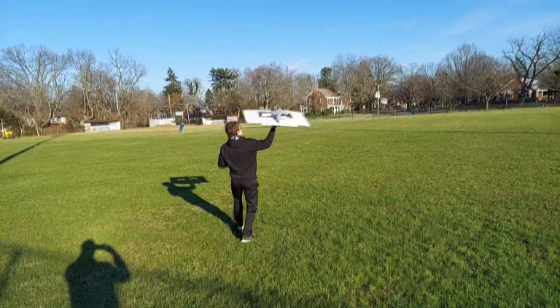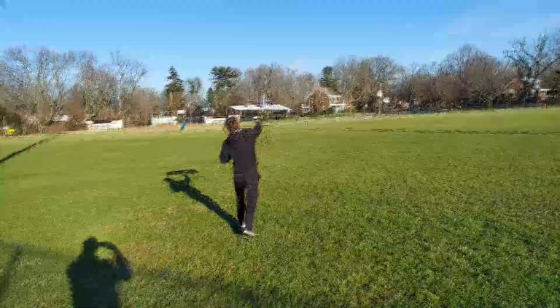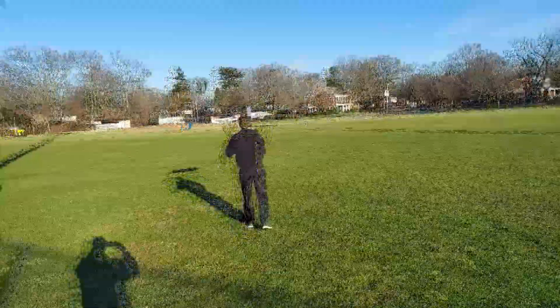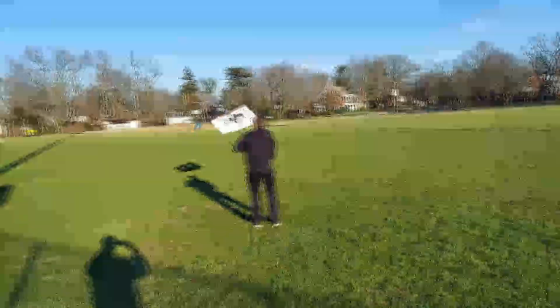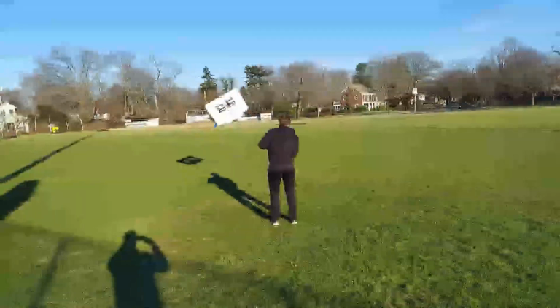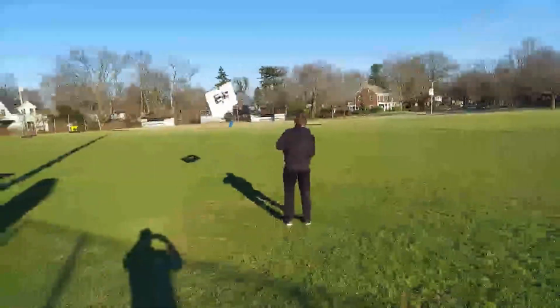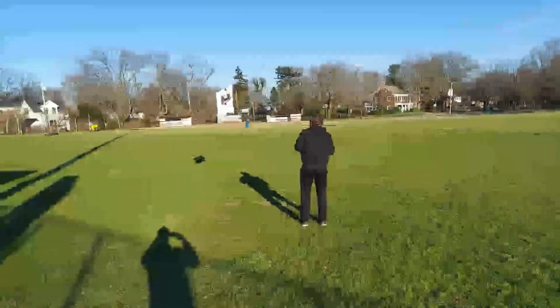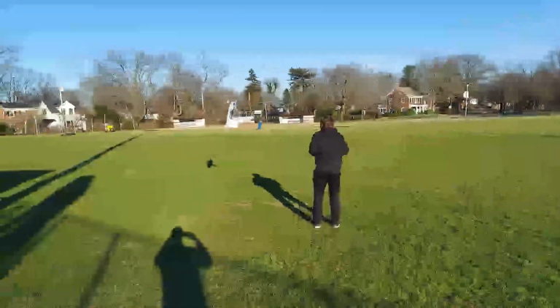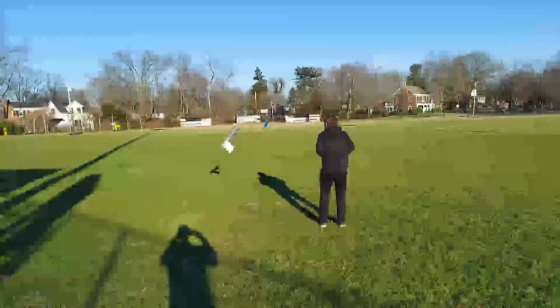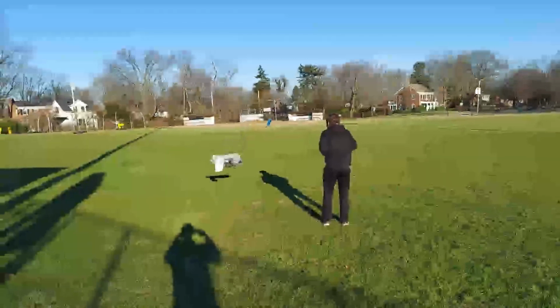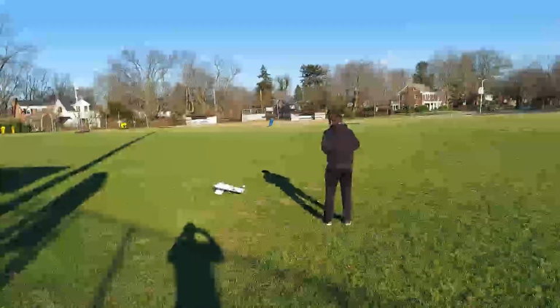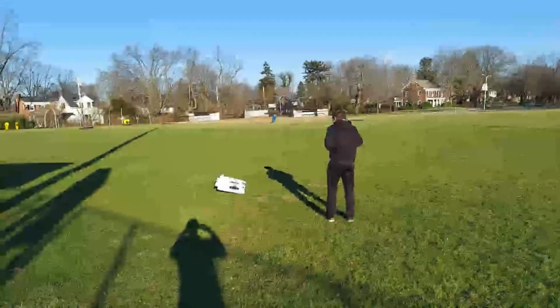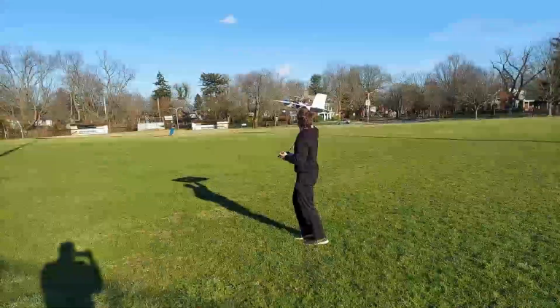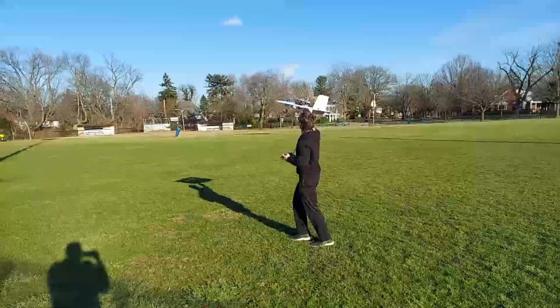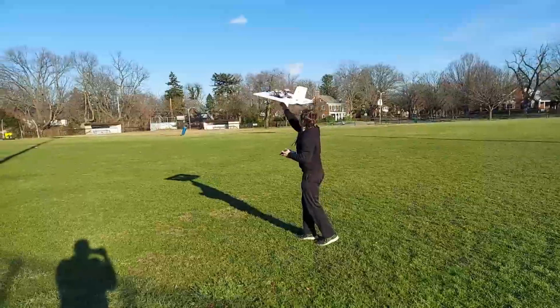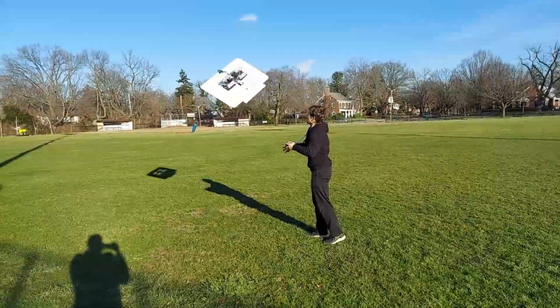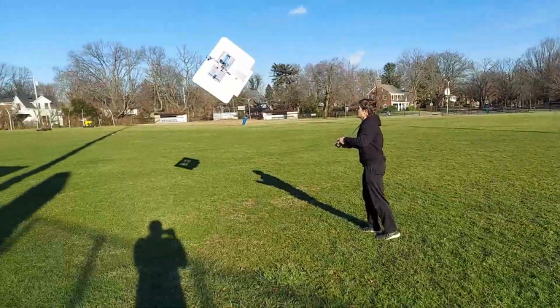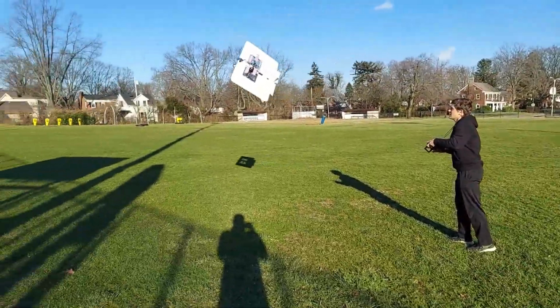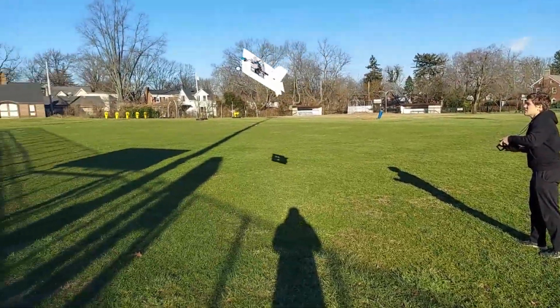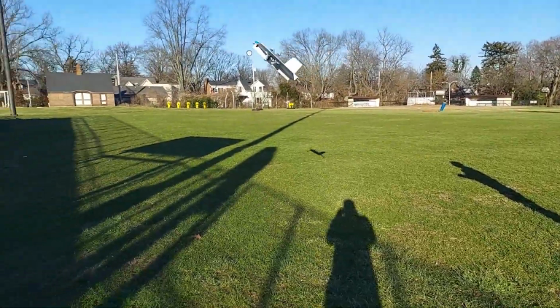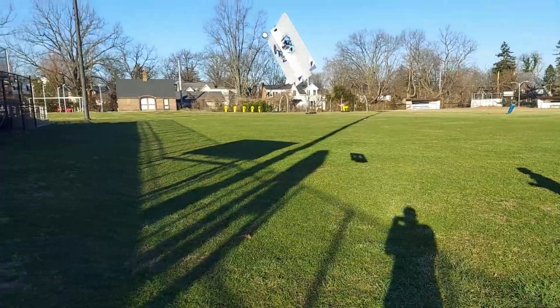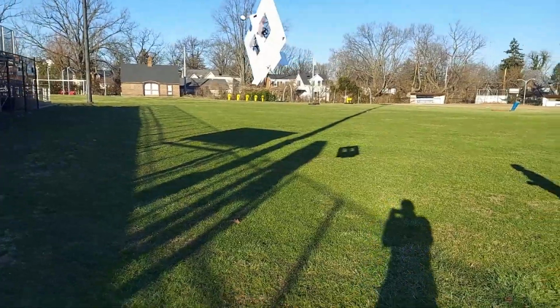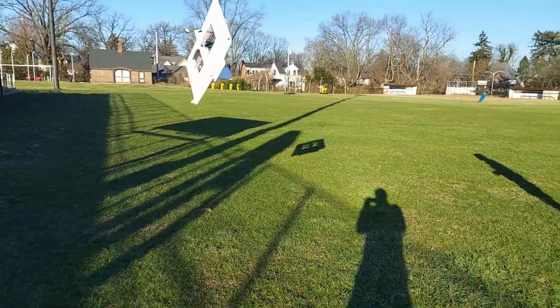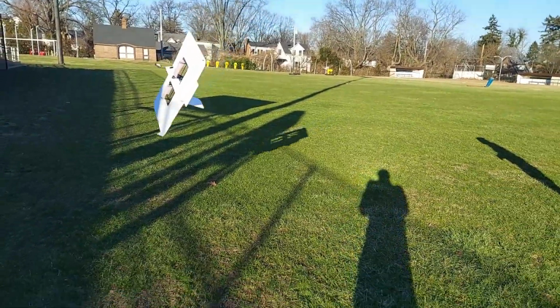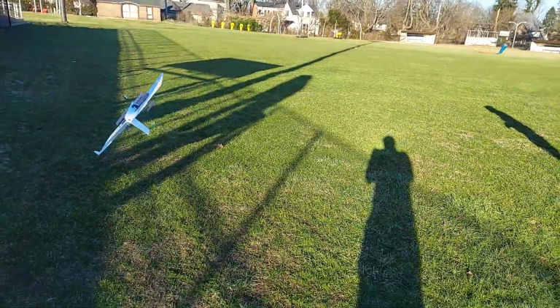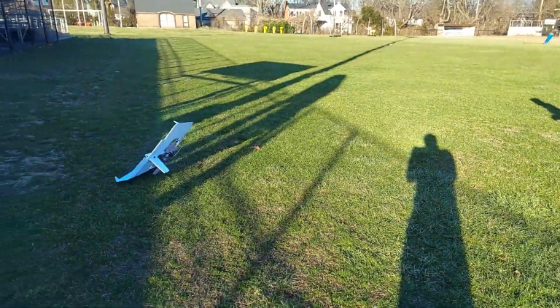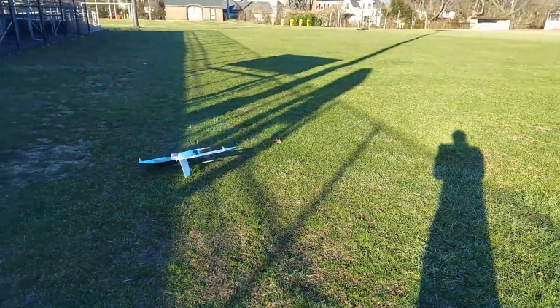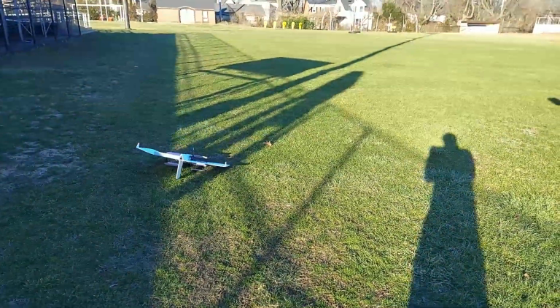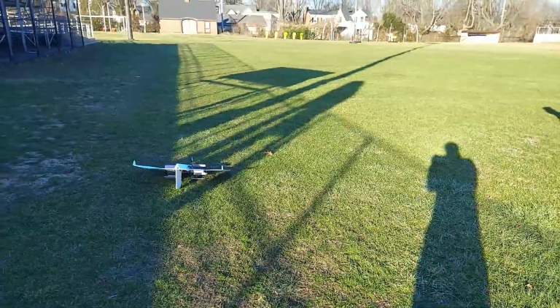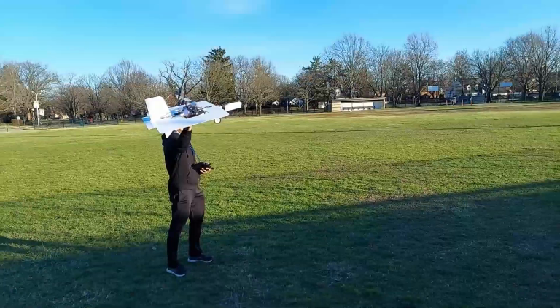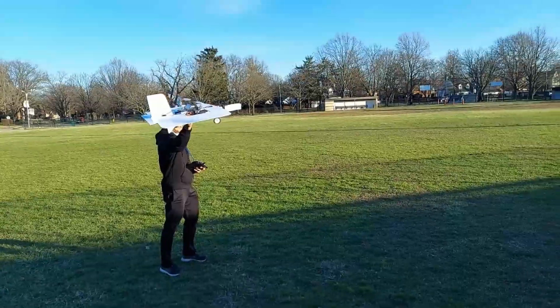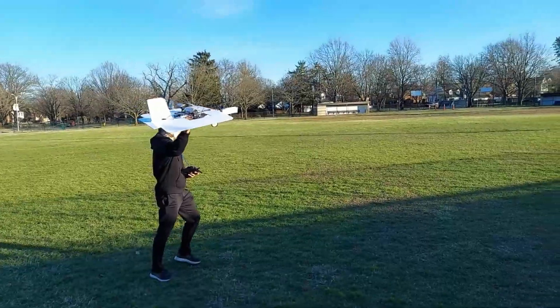As it turns out, the CG was very far off. I fixed it, and ended up having one successful flight.